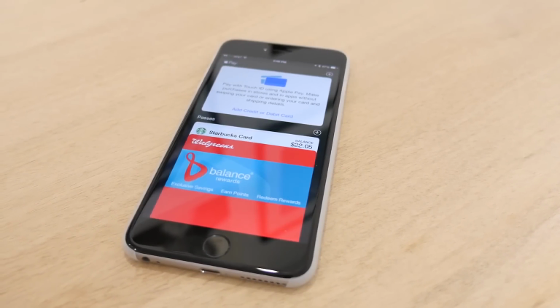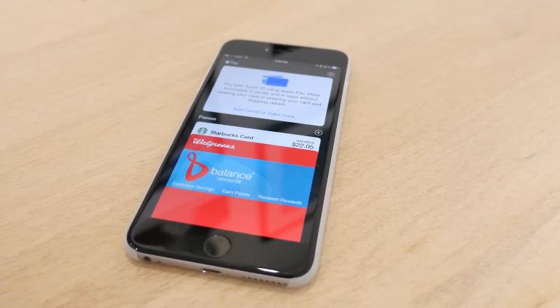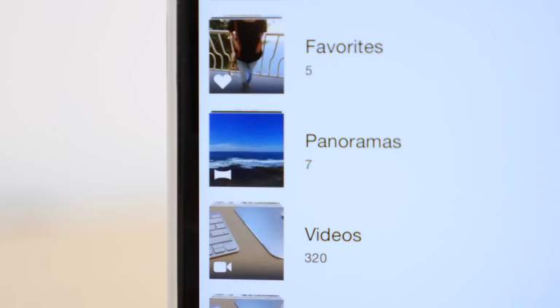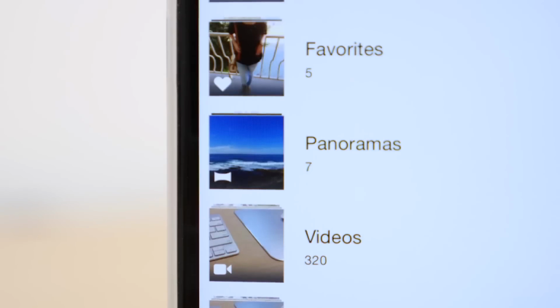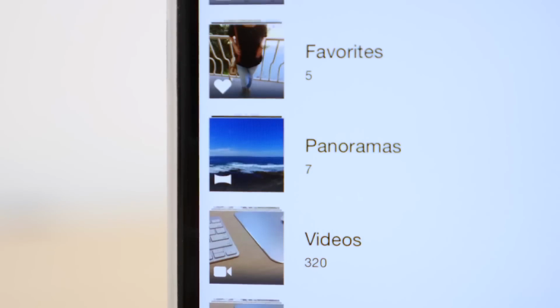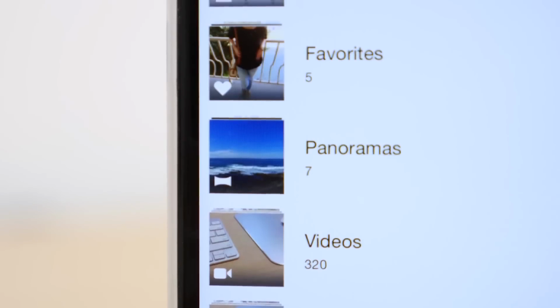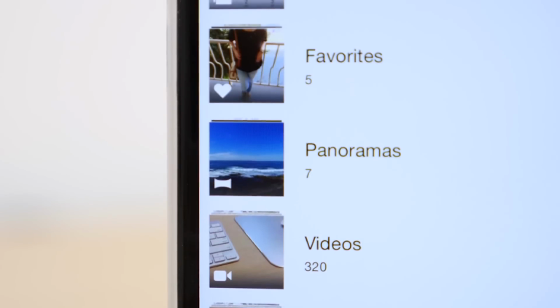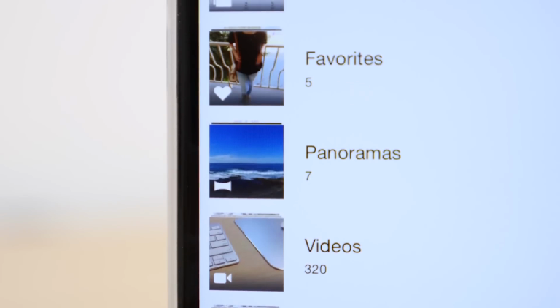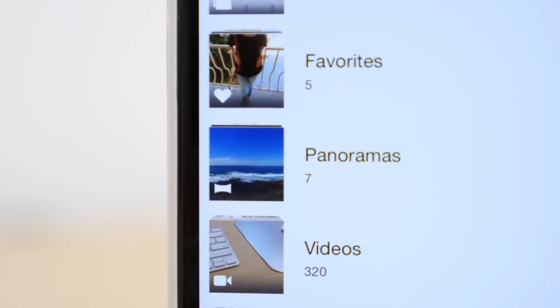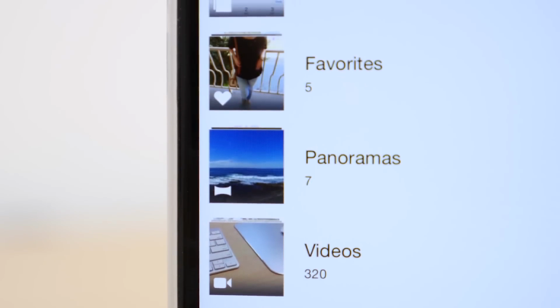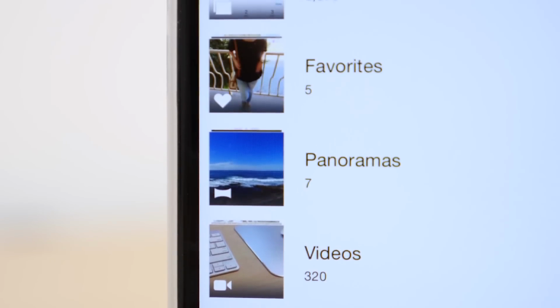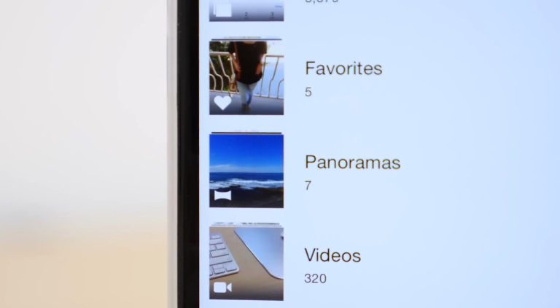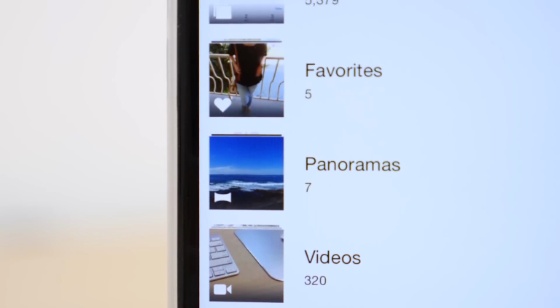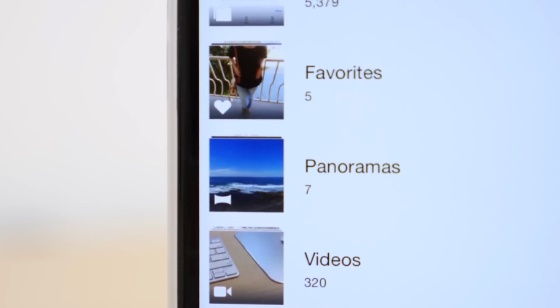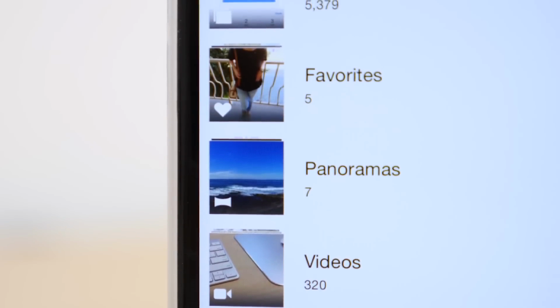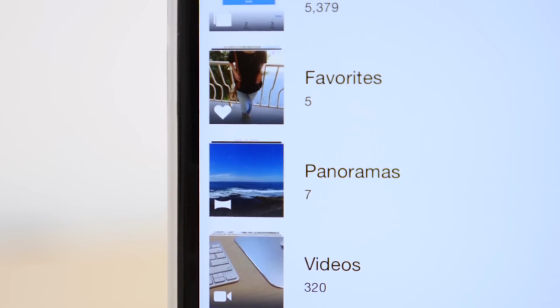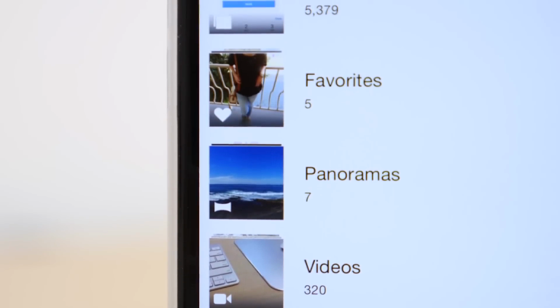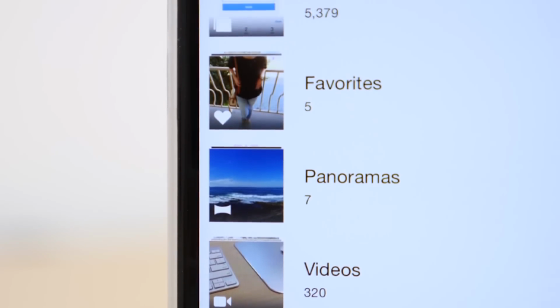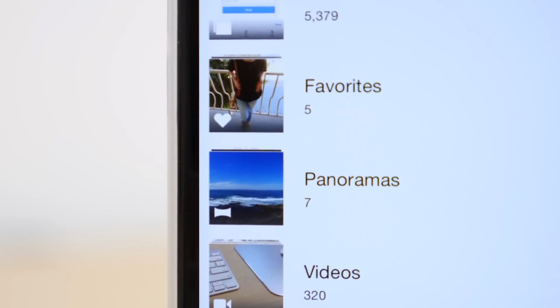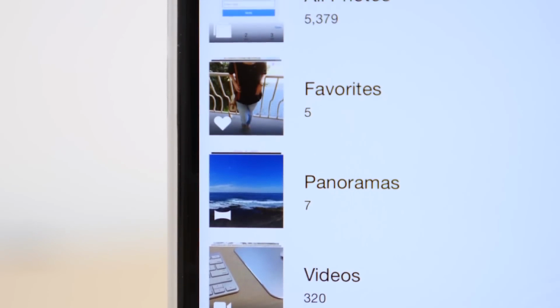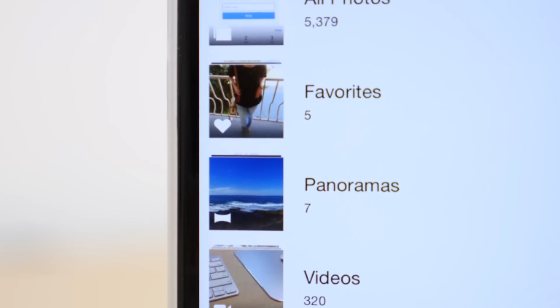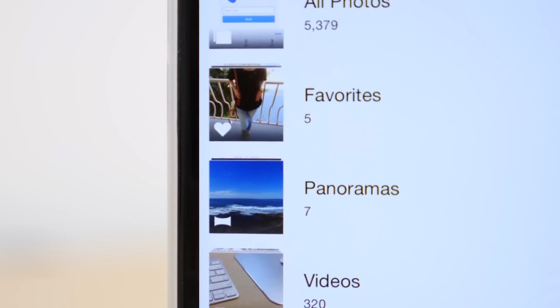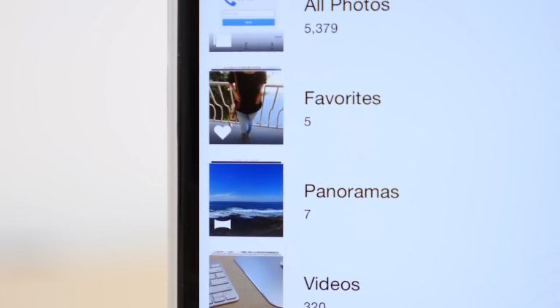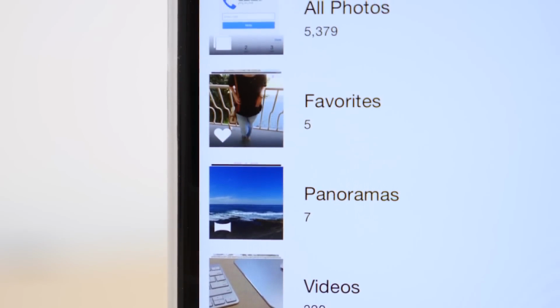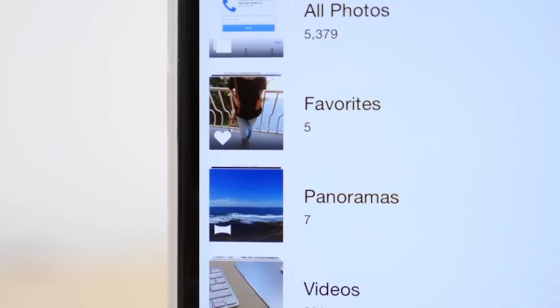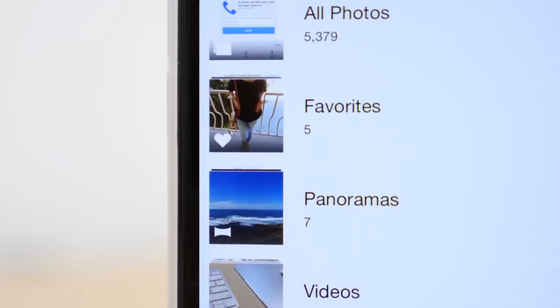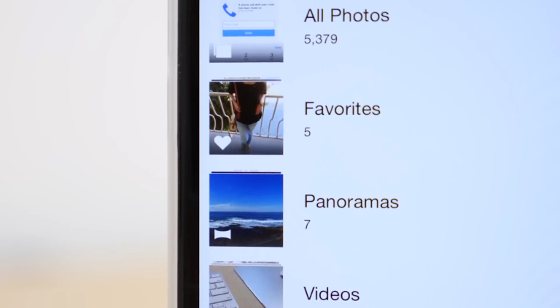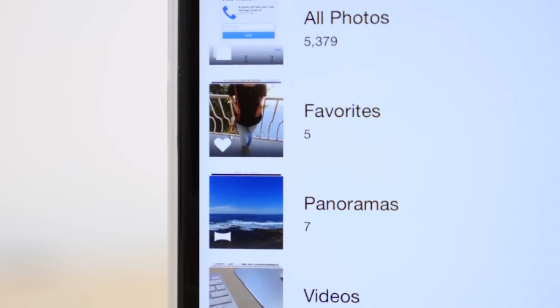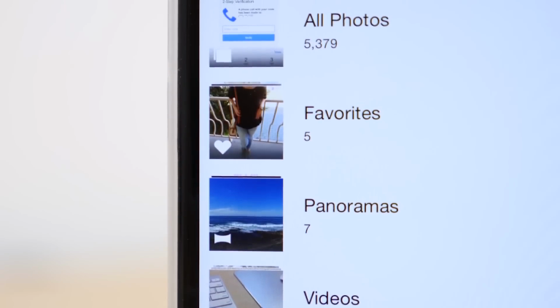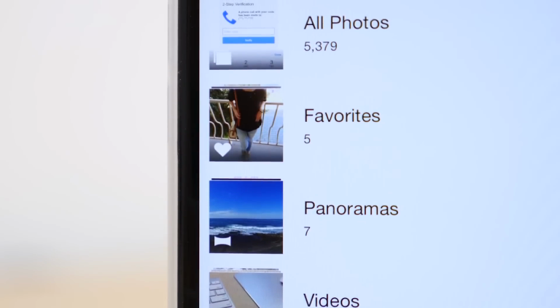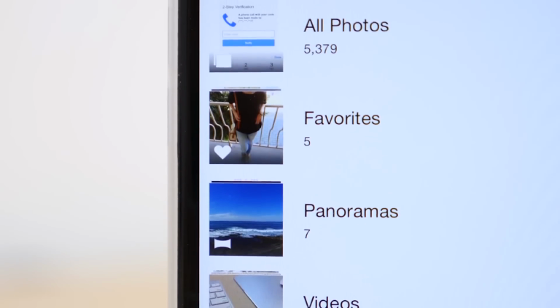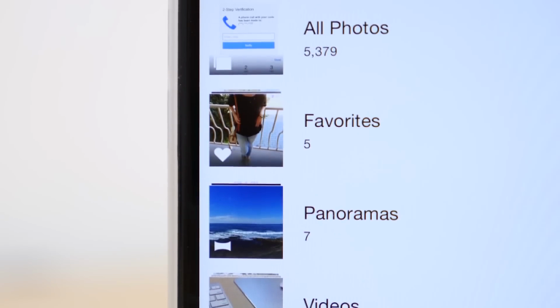In the Photos app, there are now new icons for albums to help show which kinds of pictures are included, like with panoramas, and there is a new folder for screenshots.